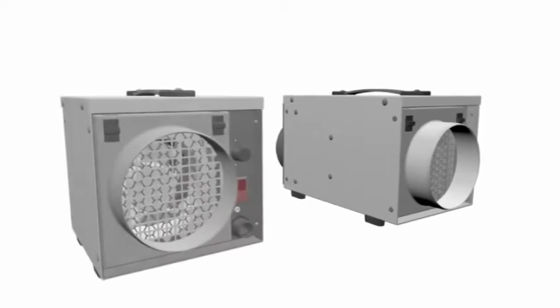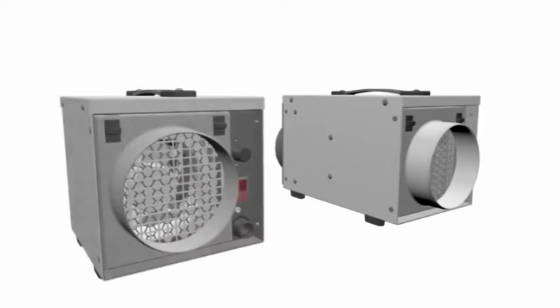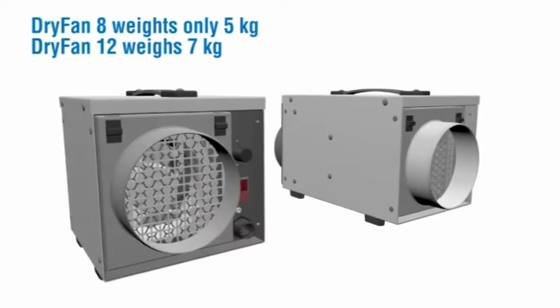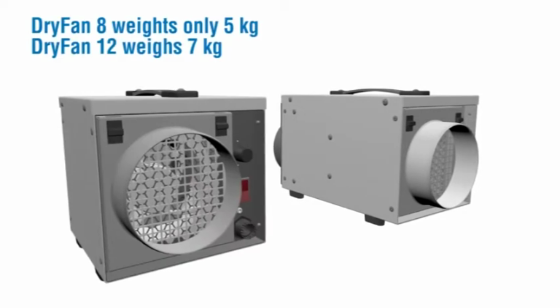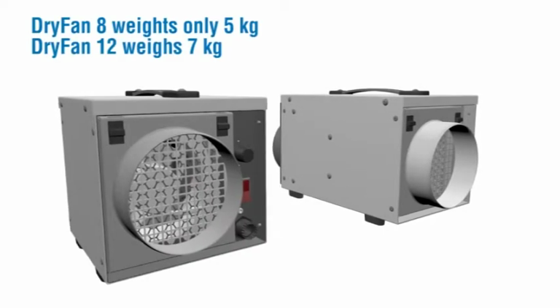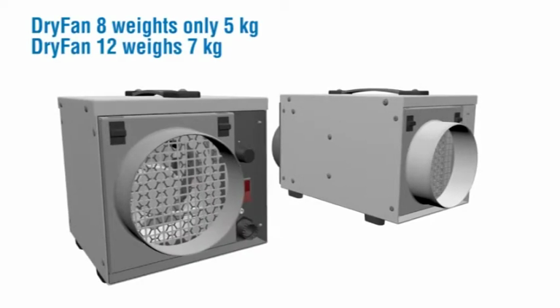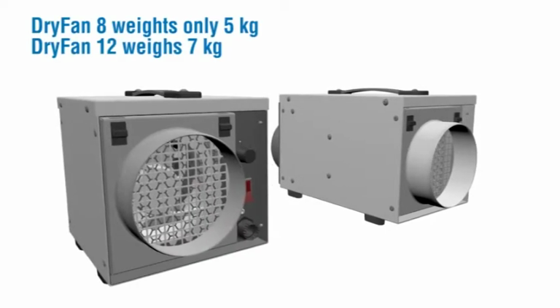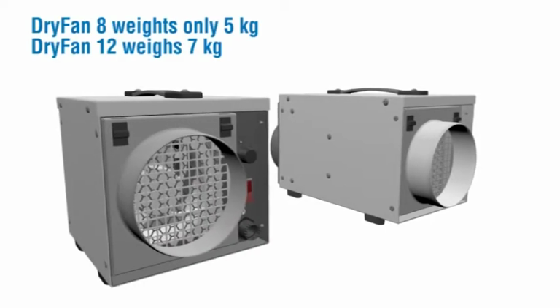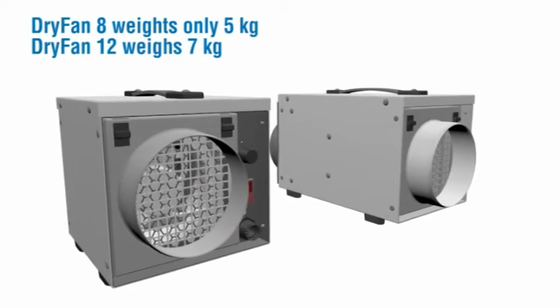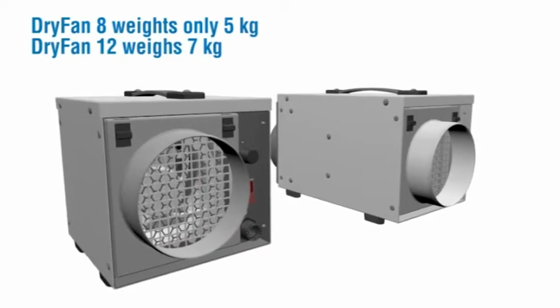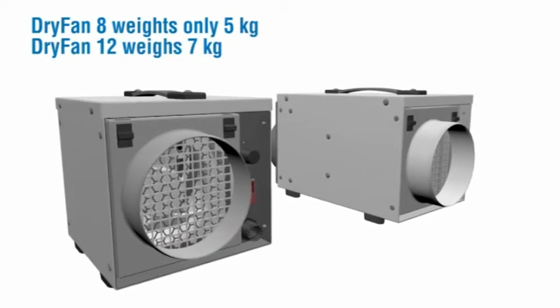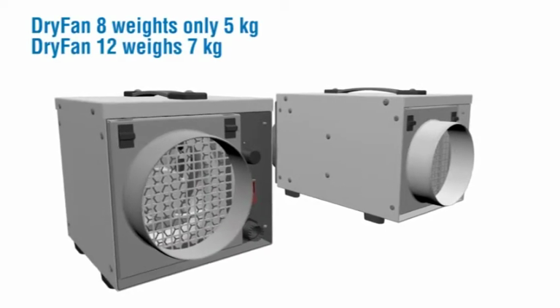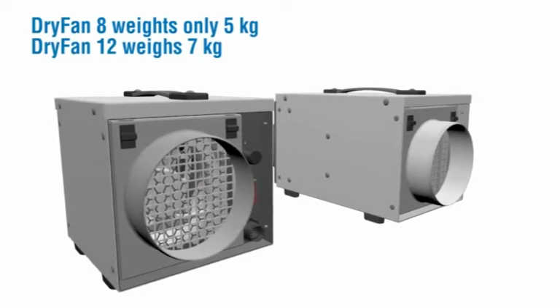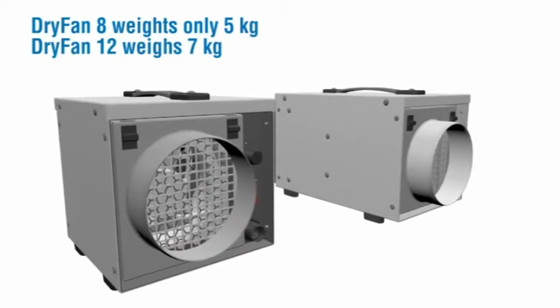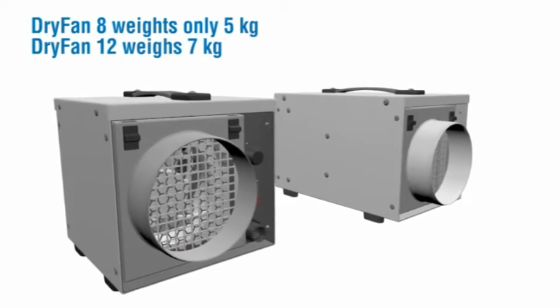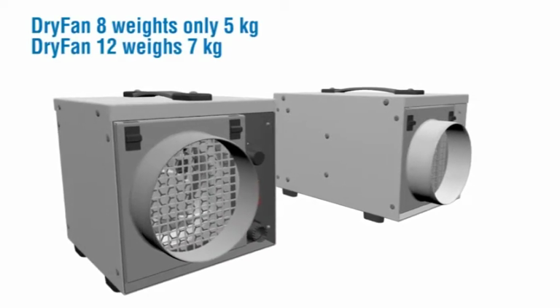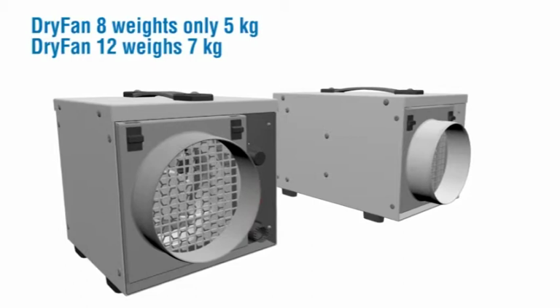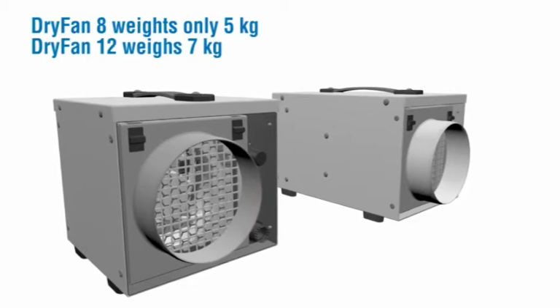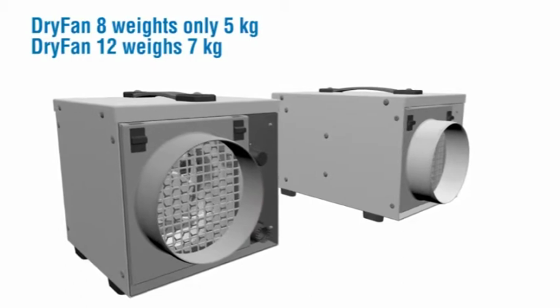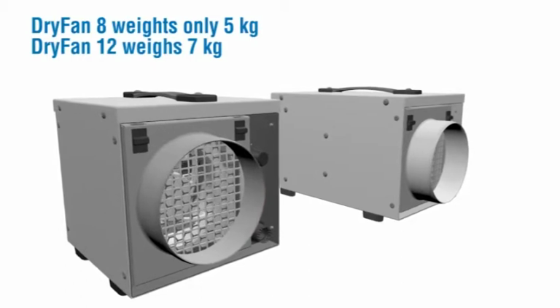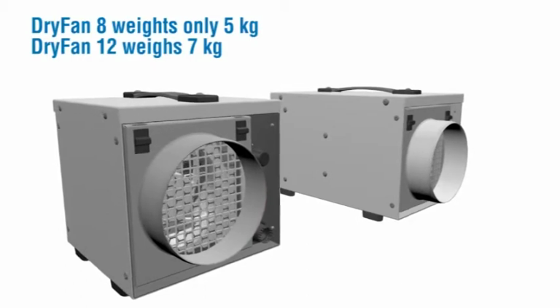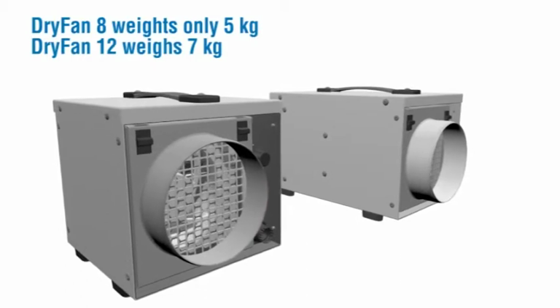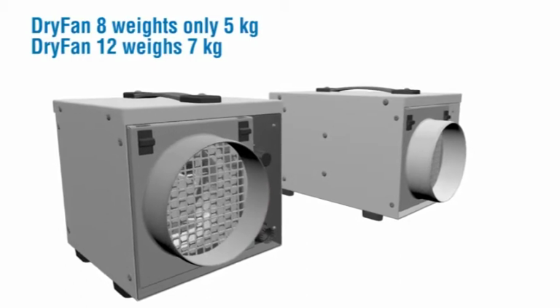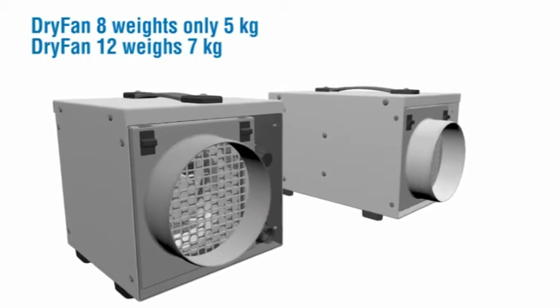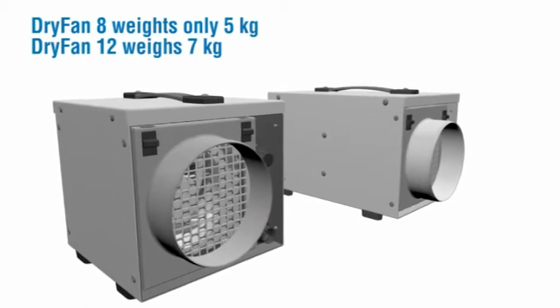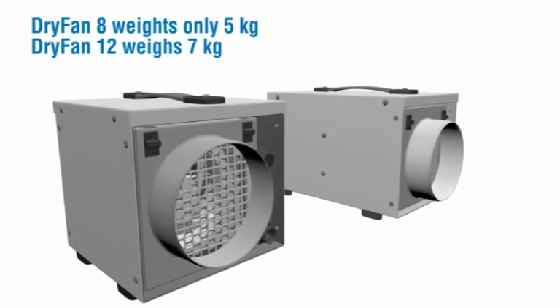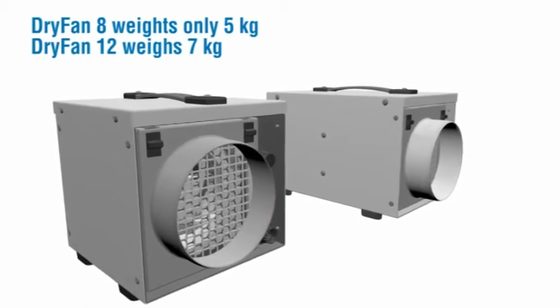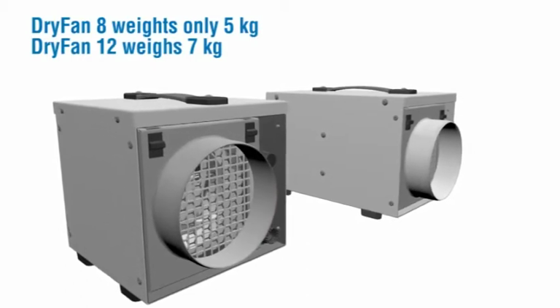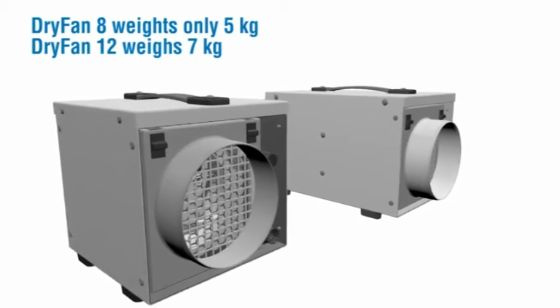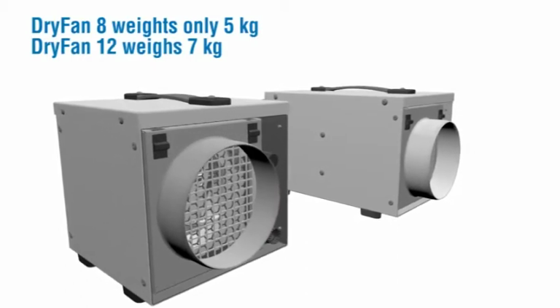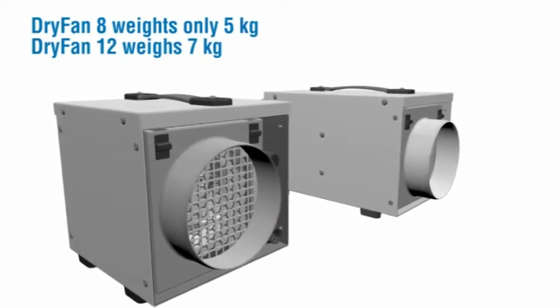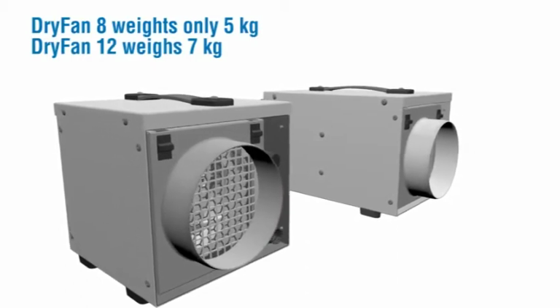Dry Fan 8 weighs only 5kg. Dry Fan 12 weighs 7kg.